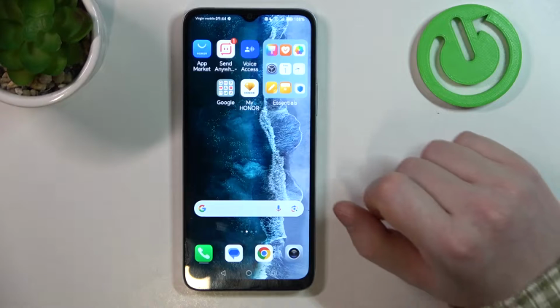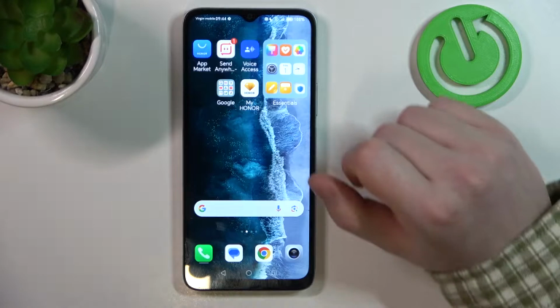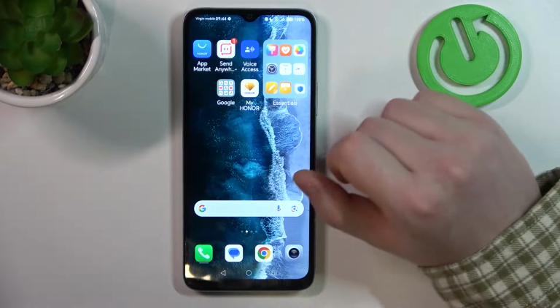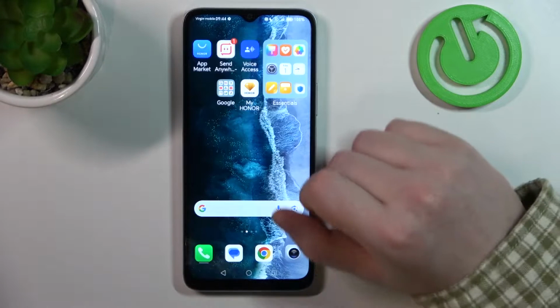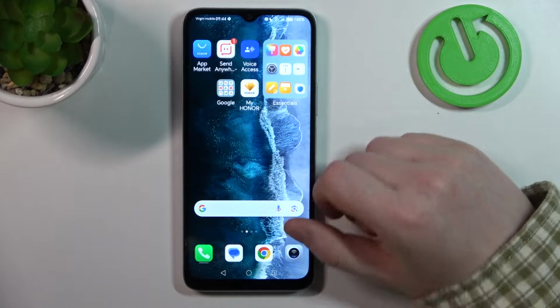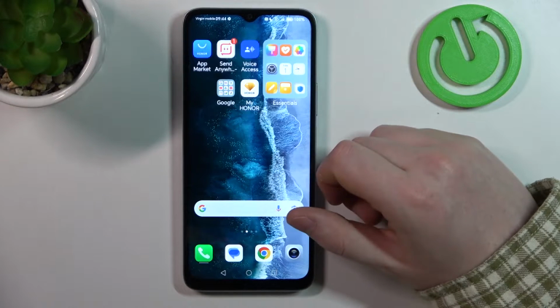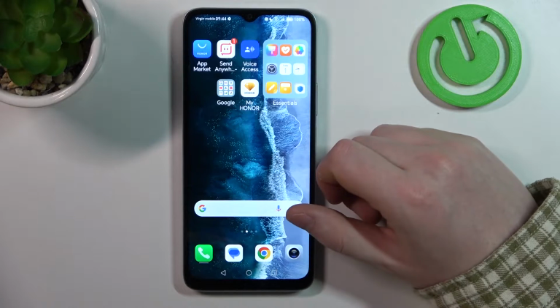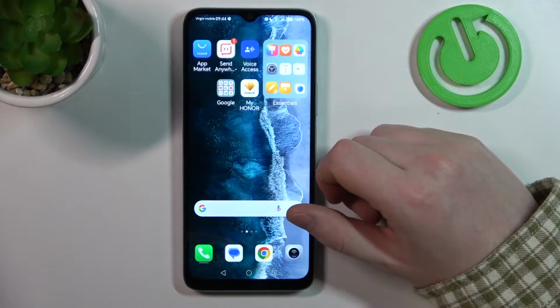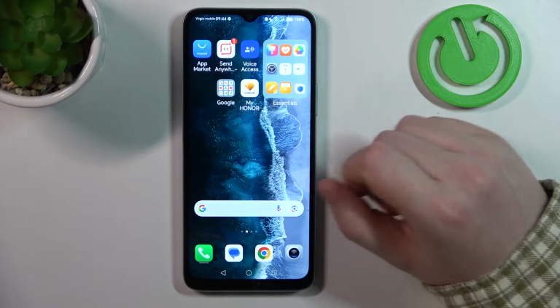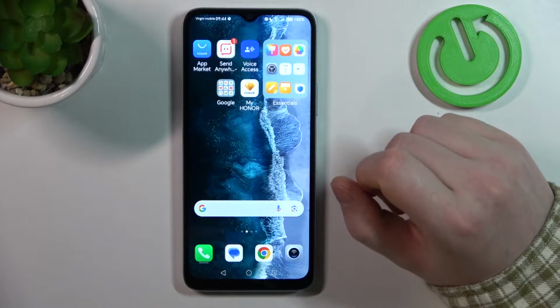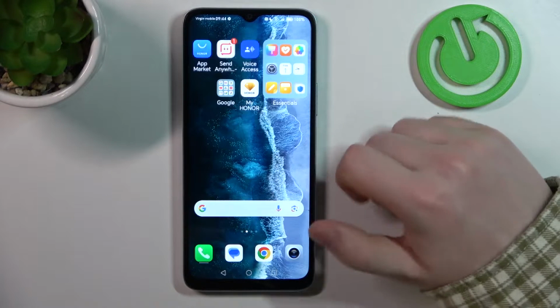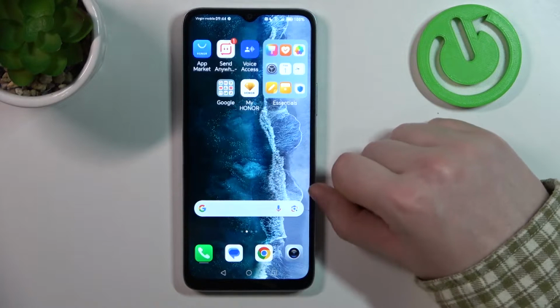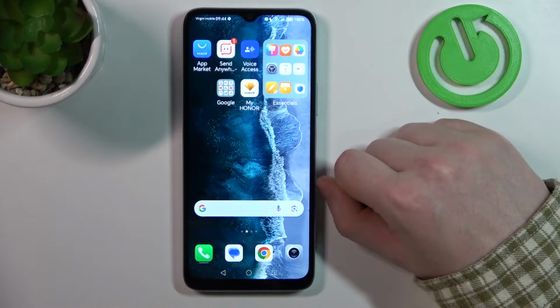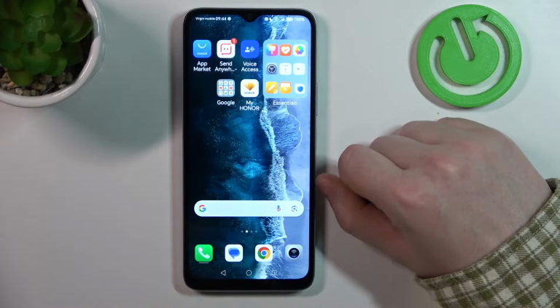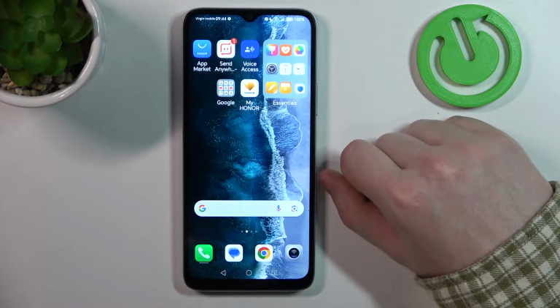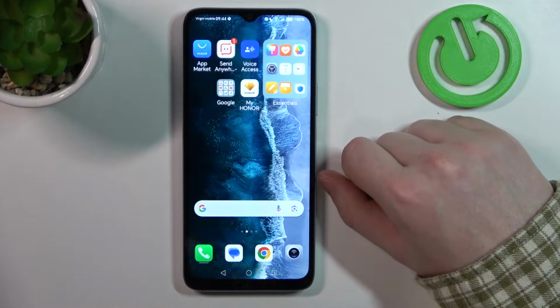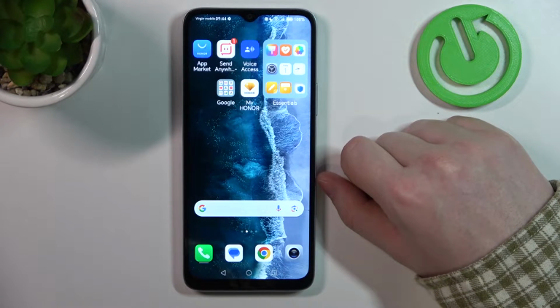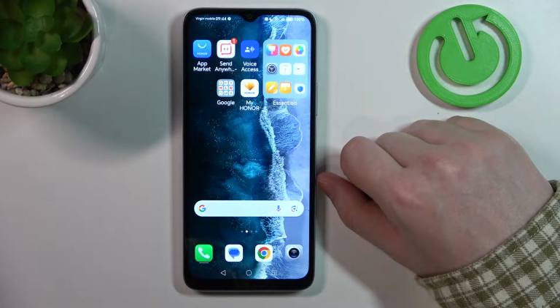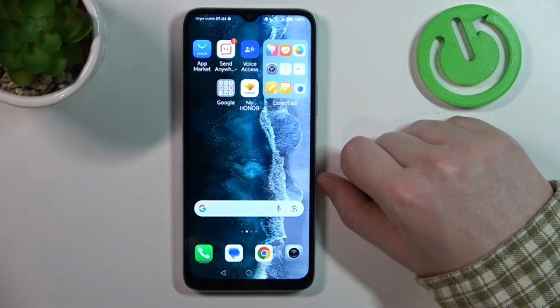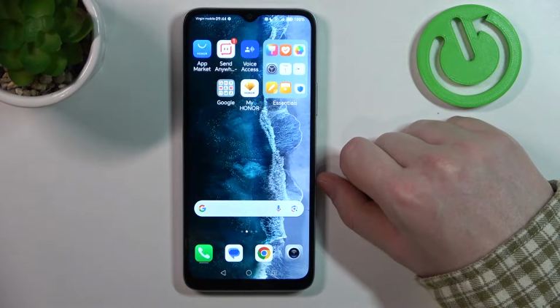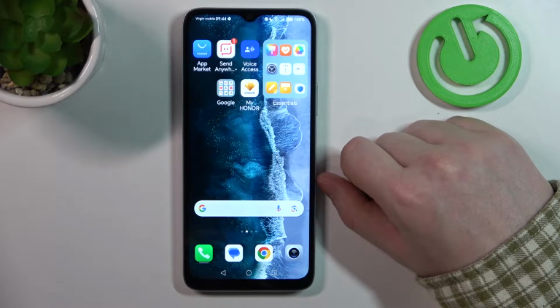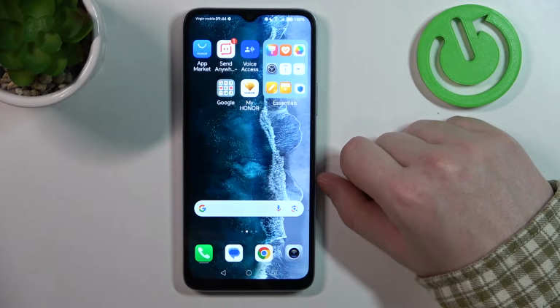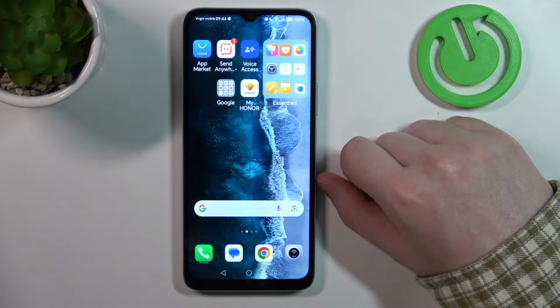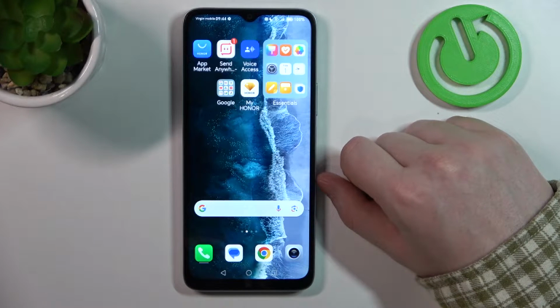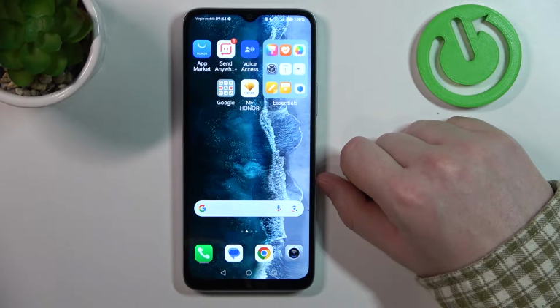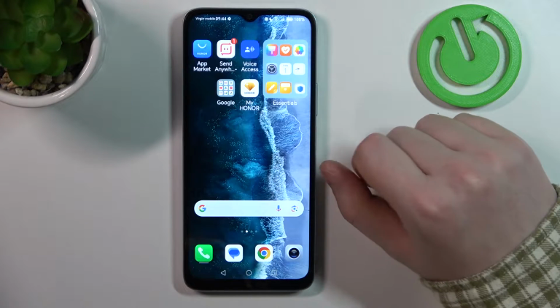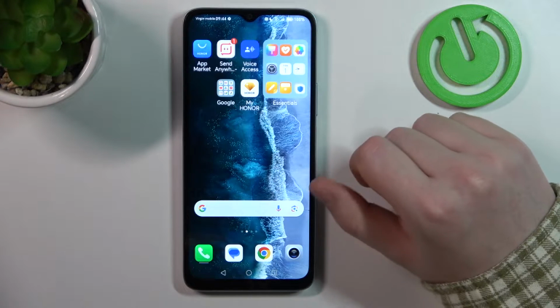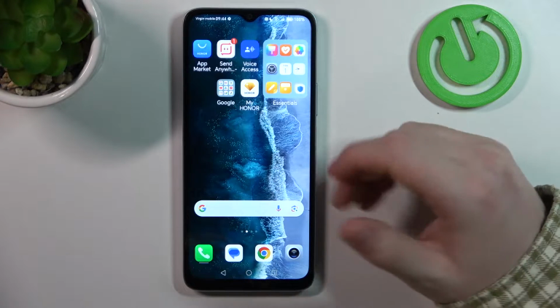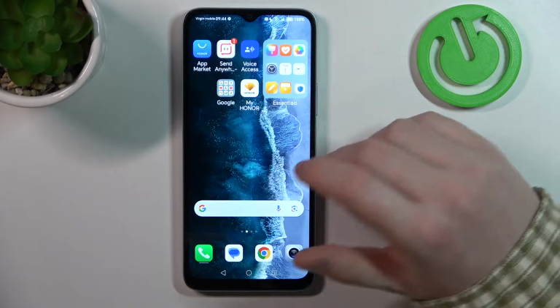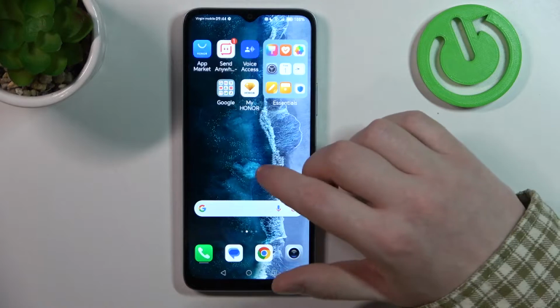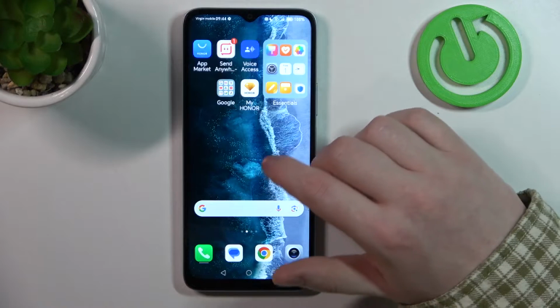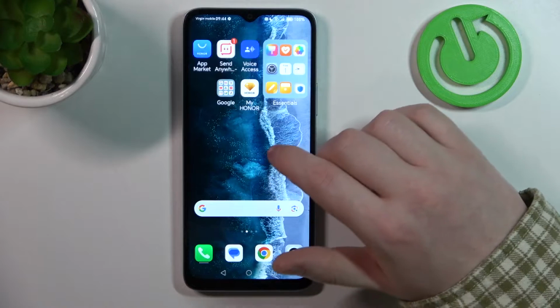Hello, in this video I want to show you how to configure Honor X6A for a senior person.